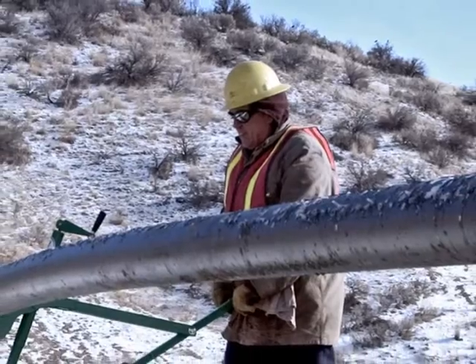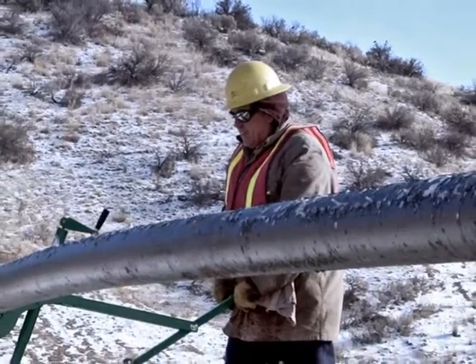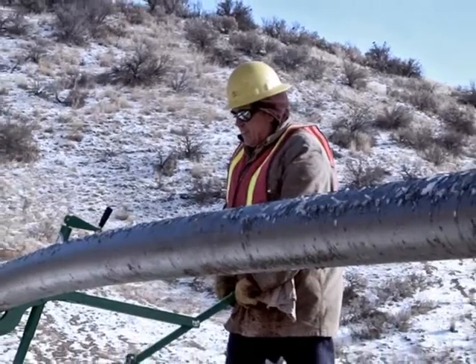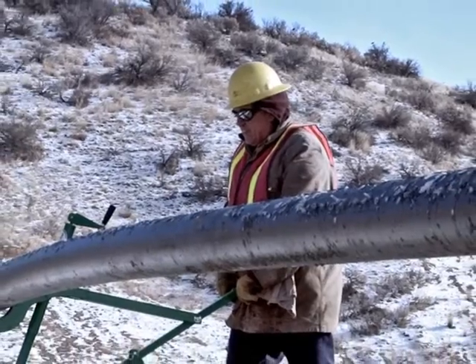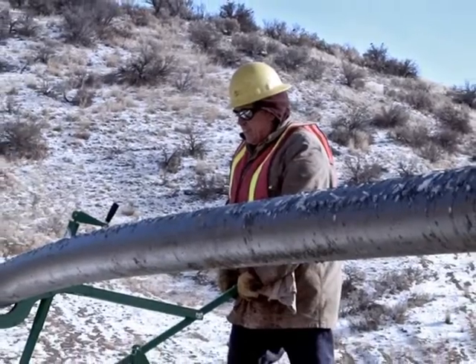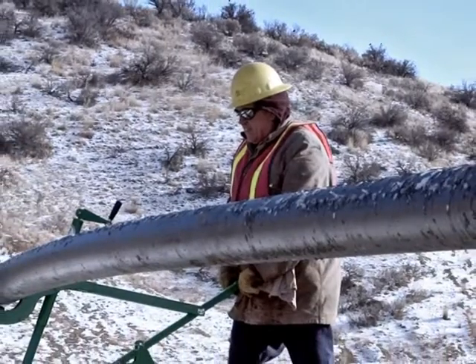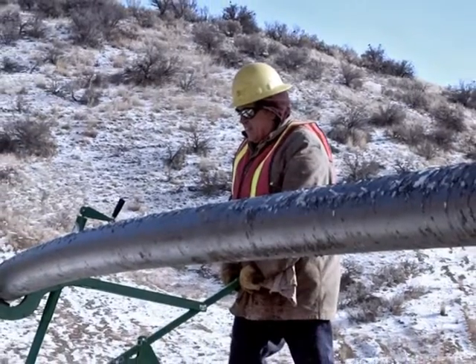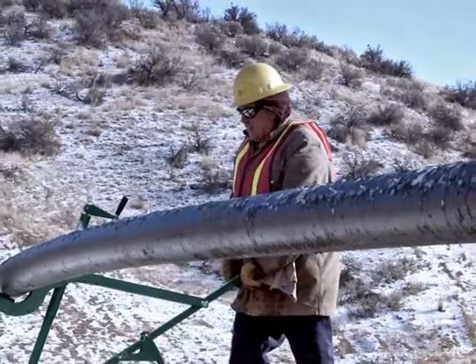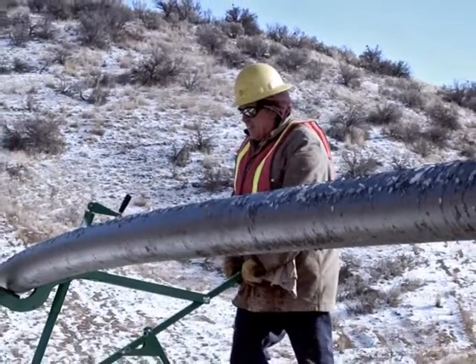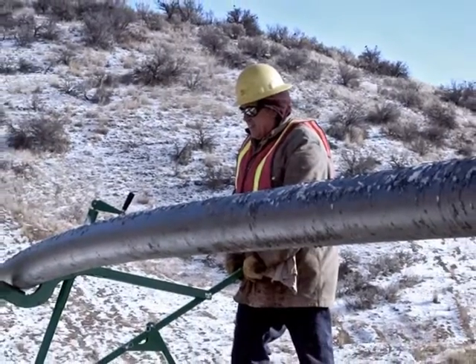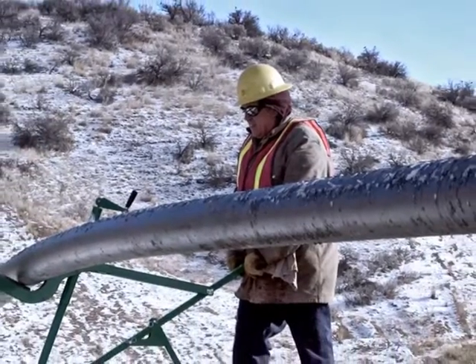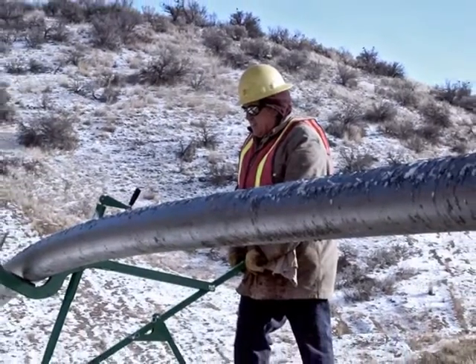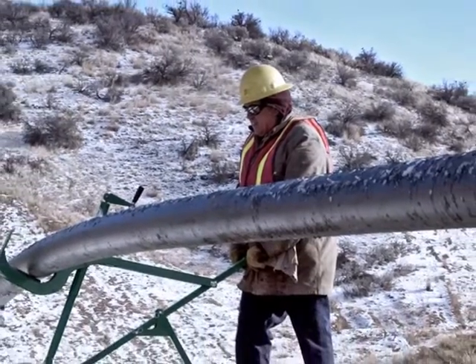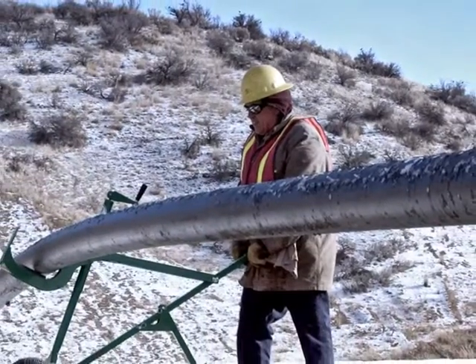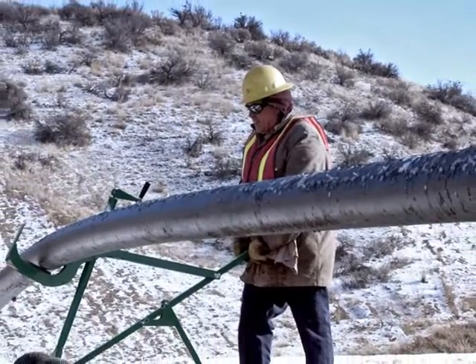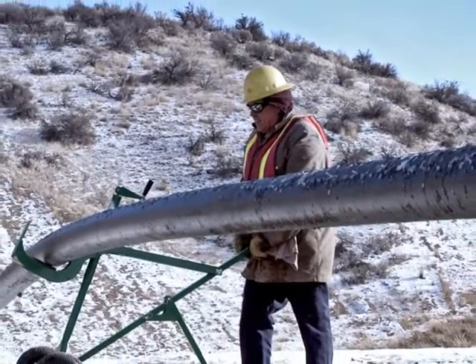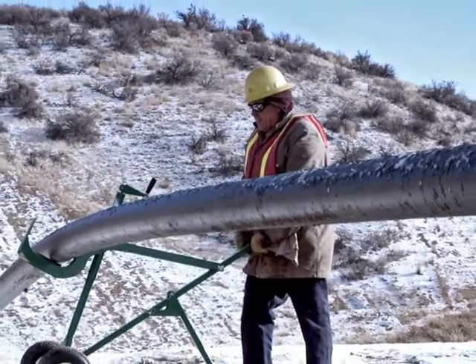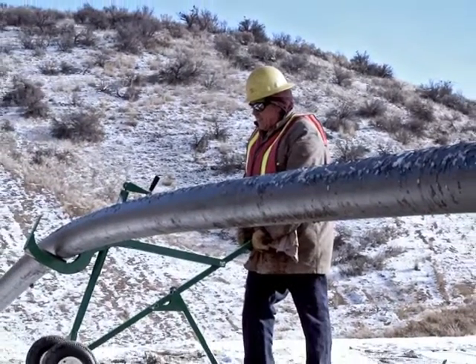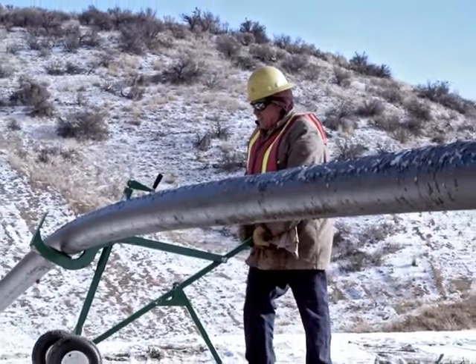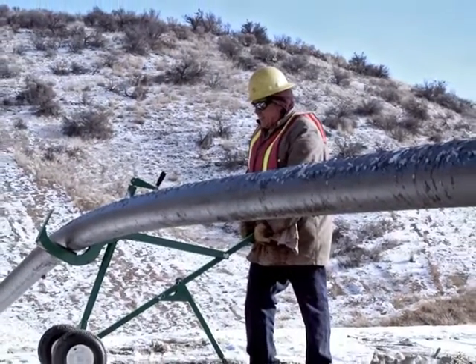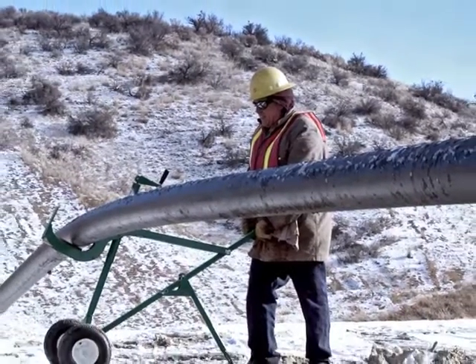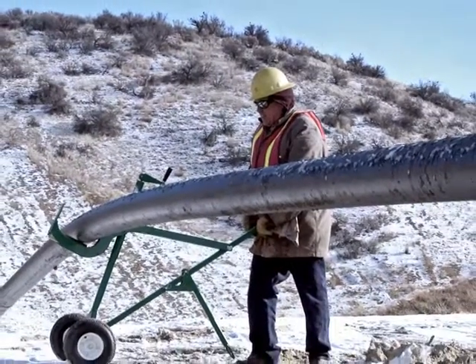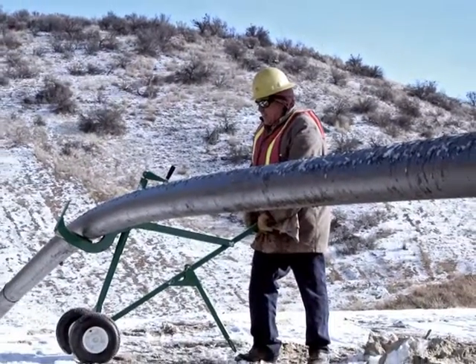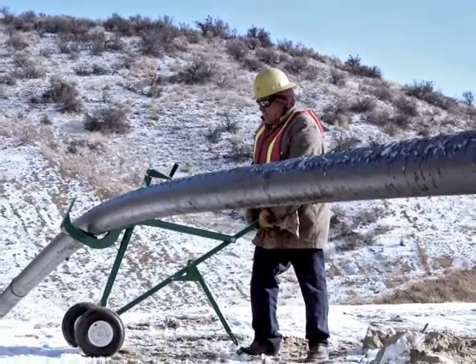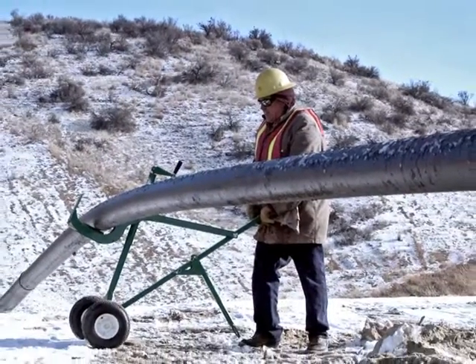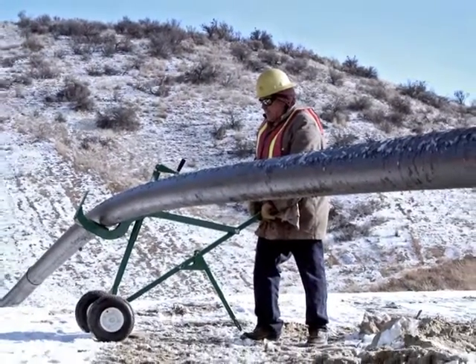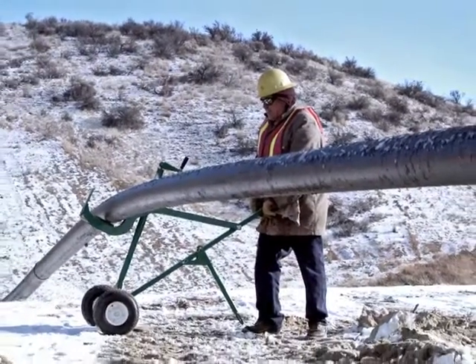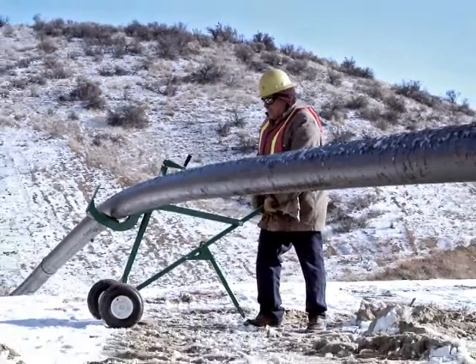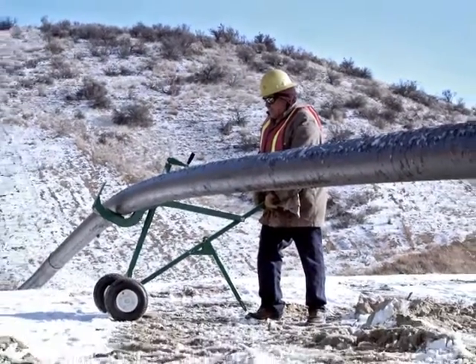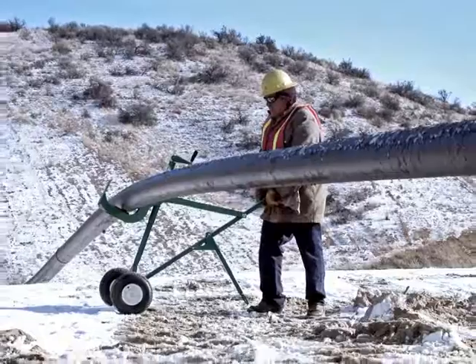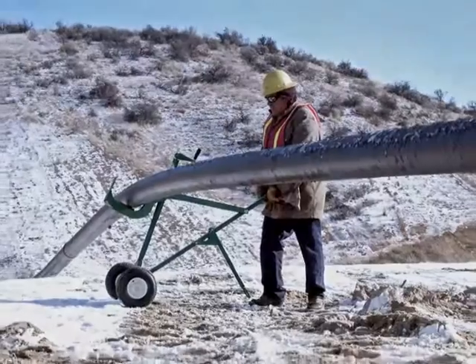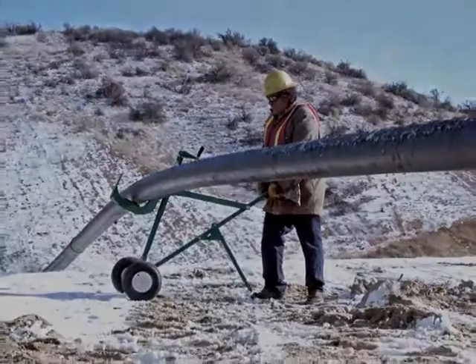The whole site is then capped with earth and natural vegetation to fit into Idaho's beautiful topography.